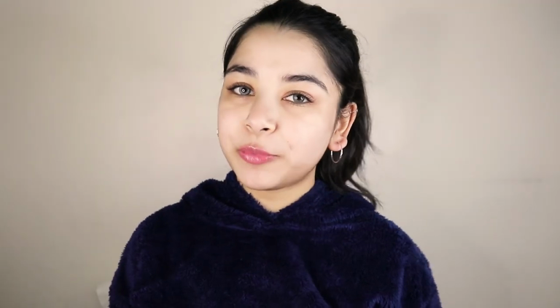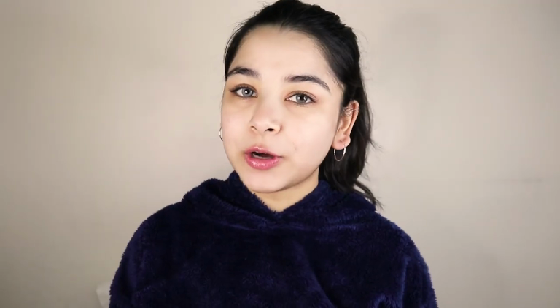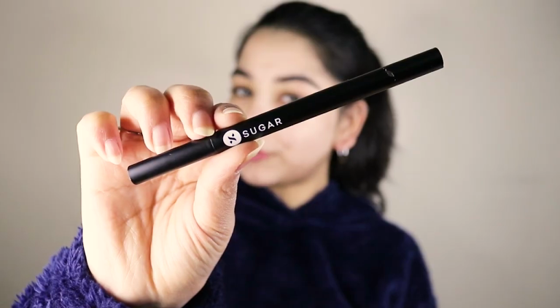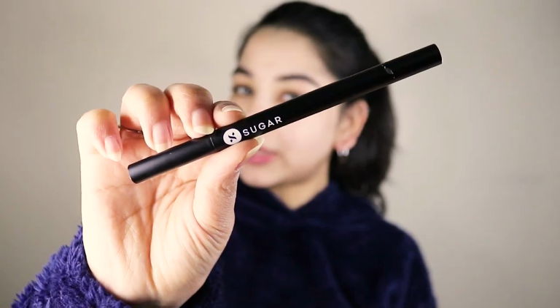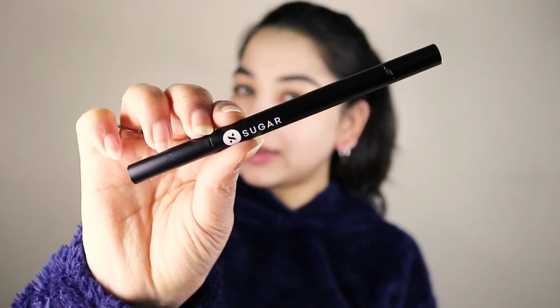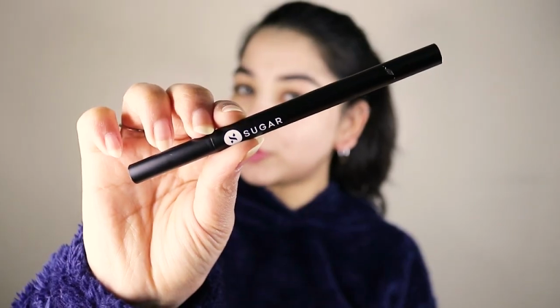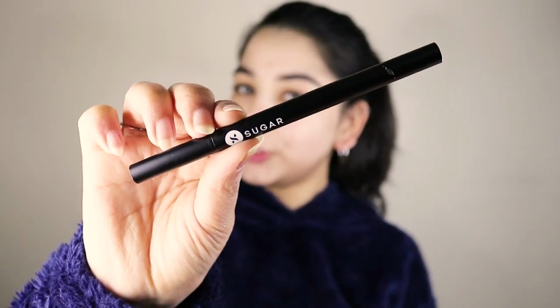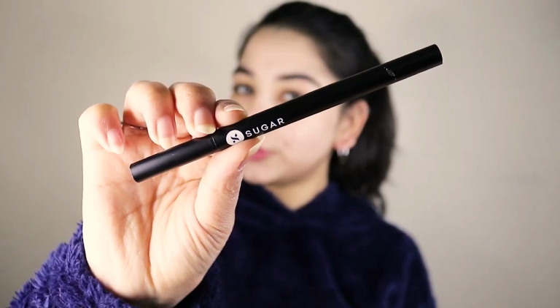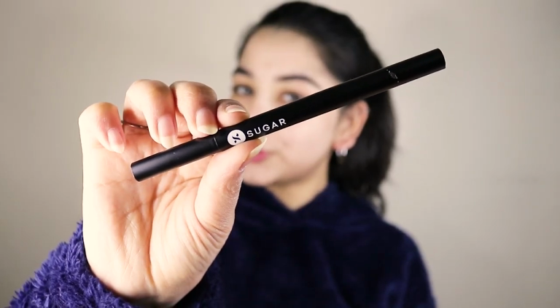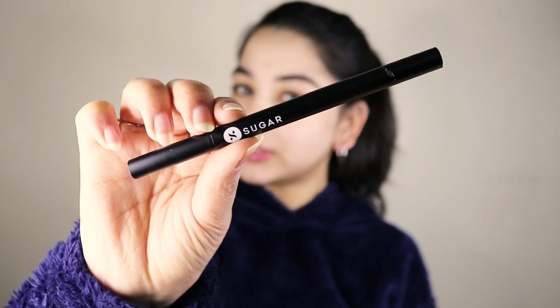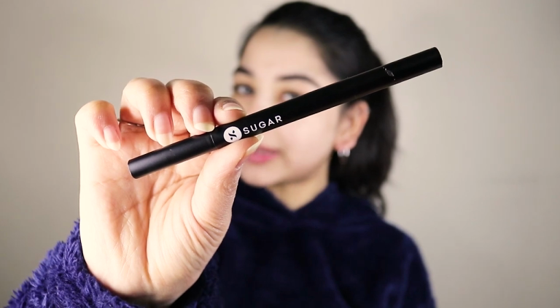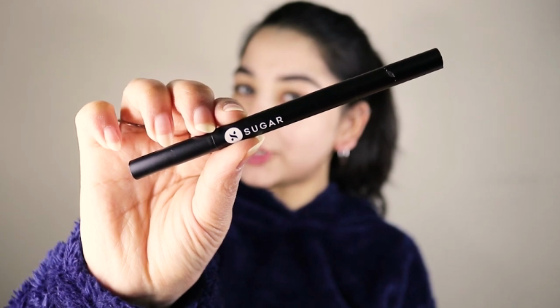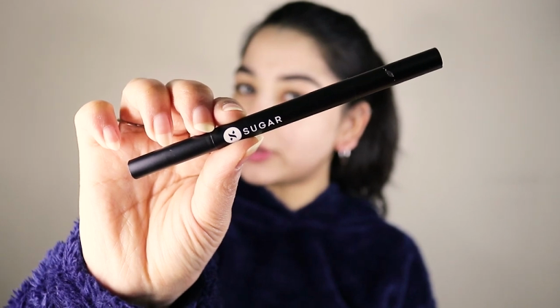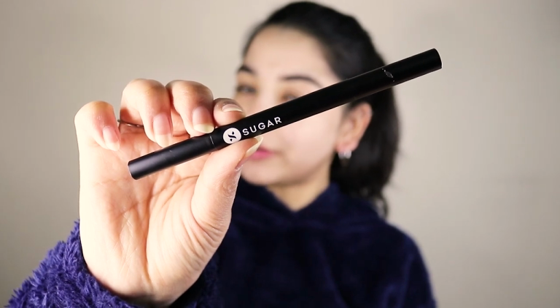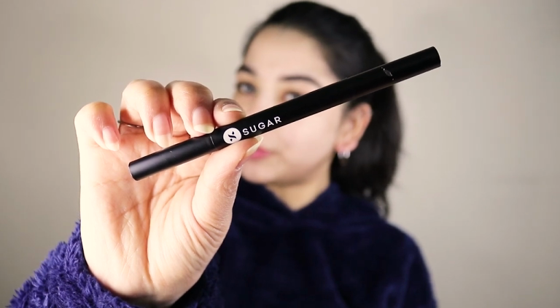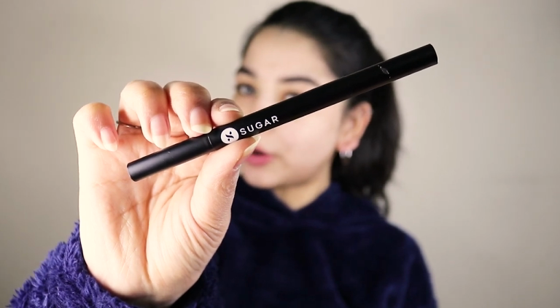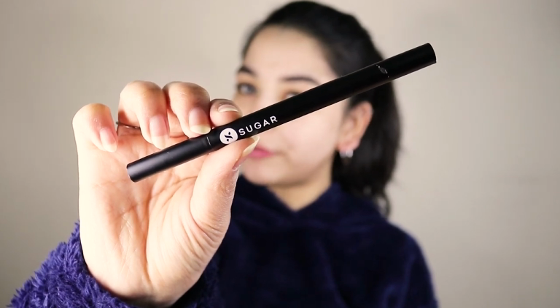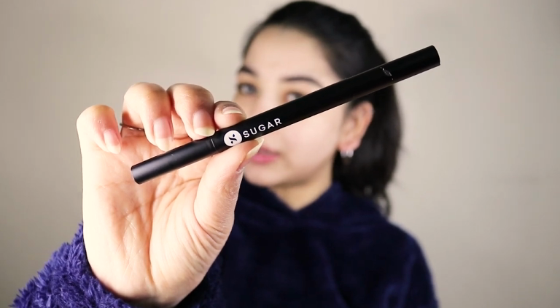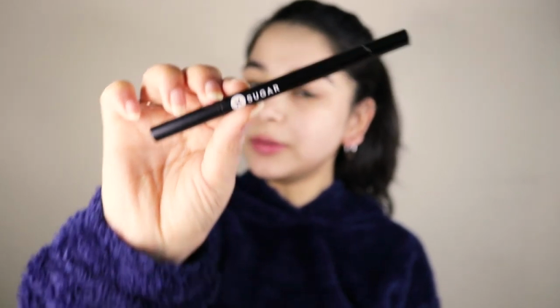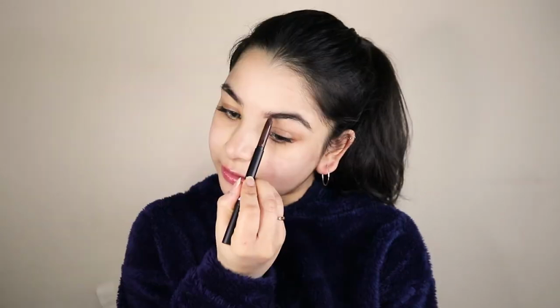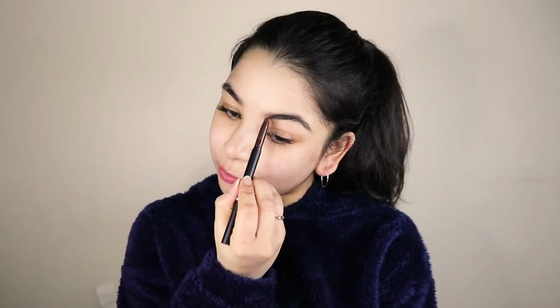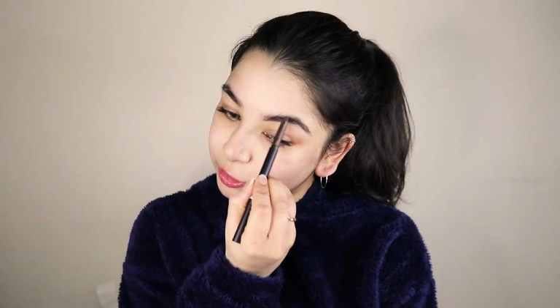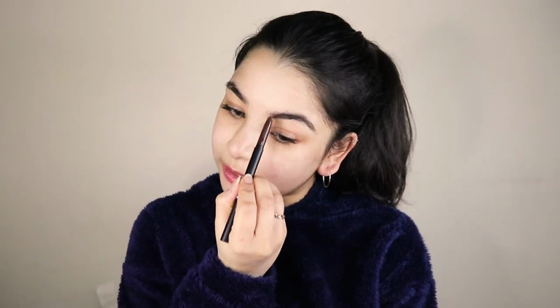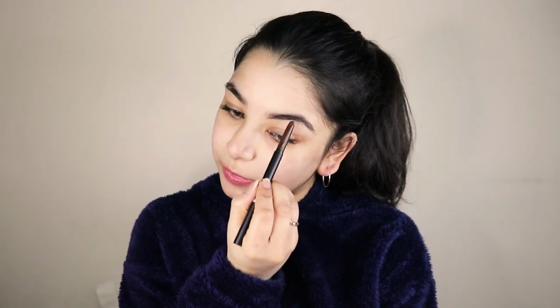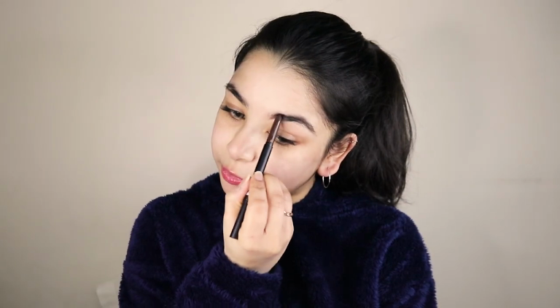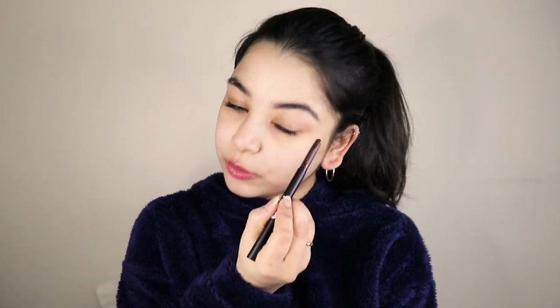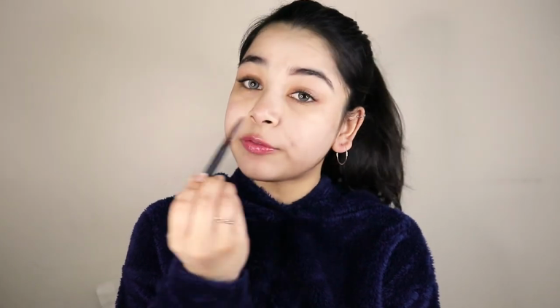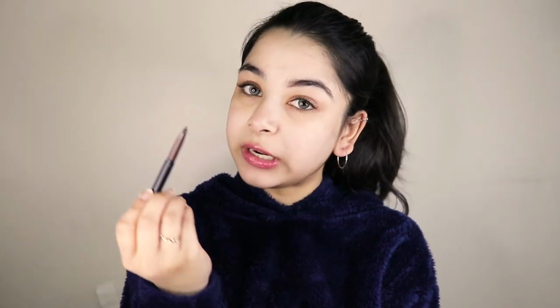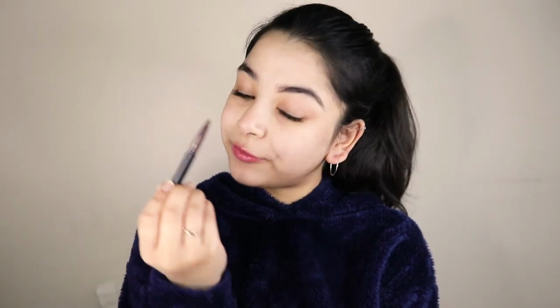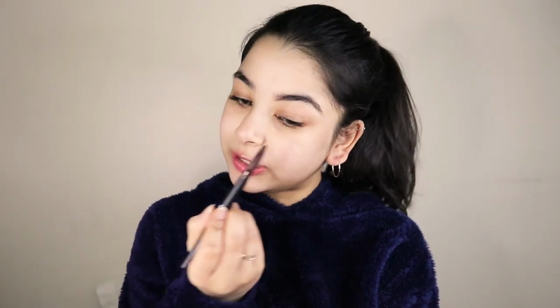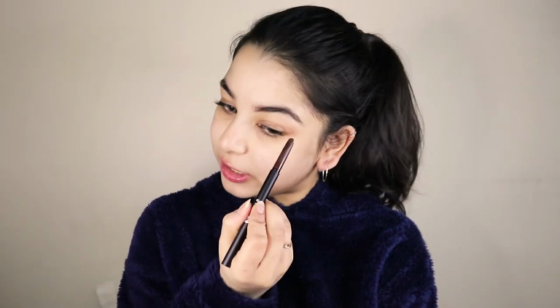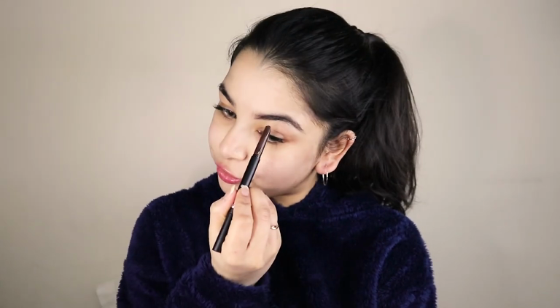I'm gonna start with my brows, and for that I'm gonna use Sugar's Arch Arrival Brow Definer, and I'm gonna keep my brows very, very natural.